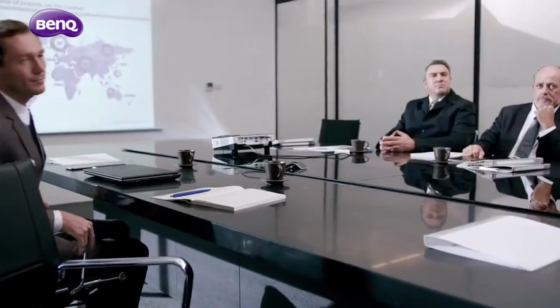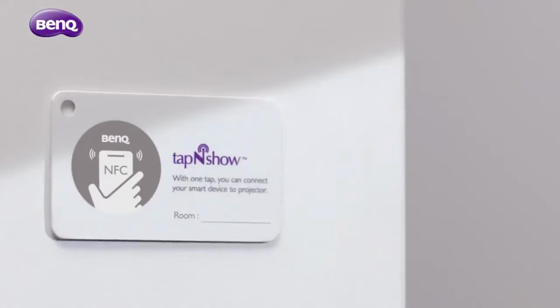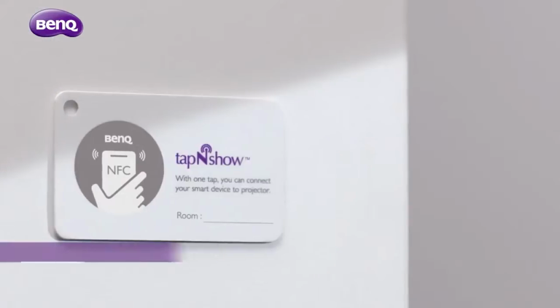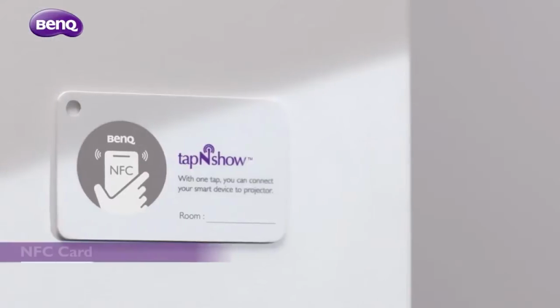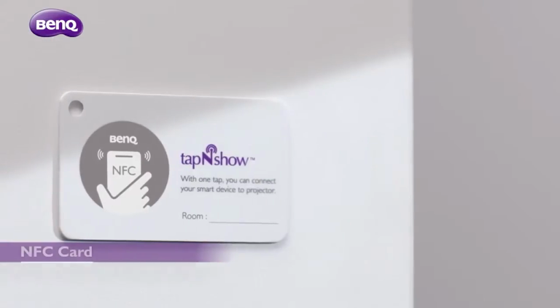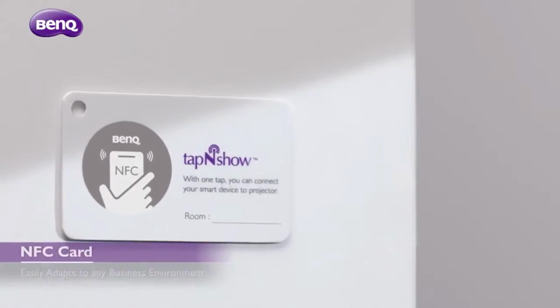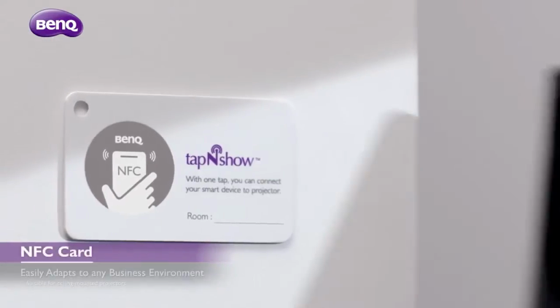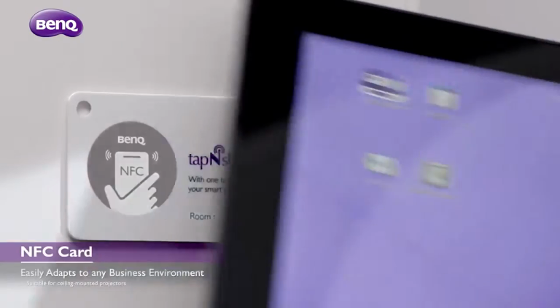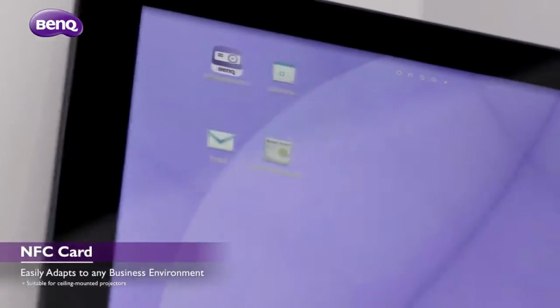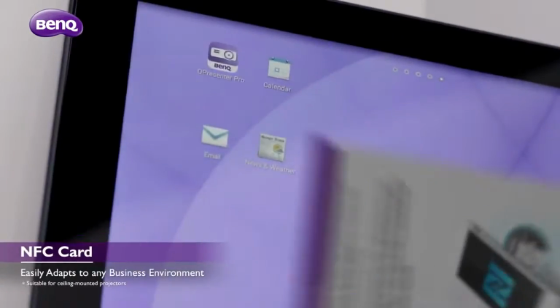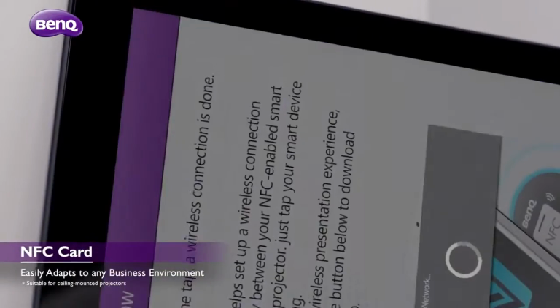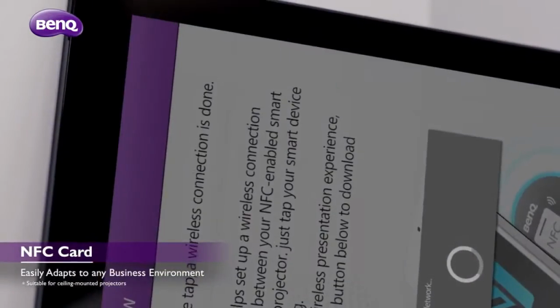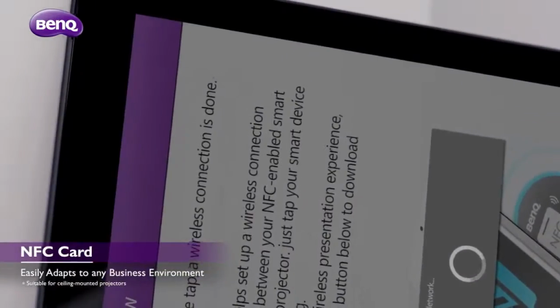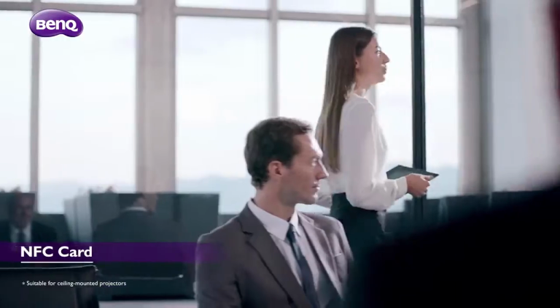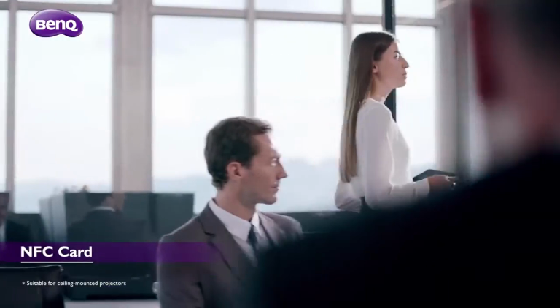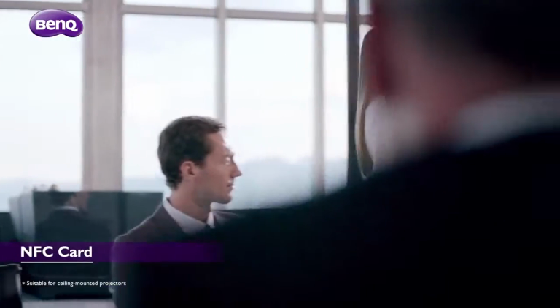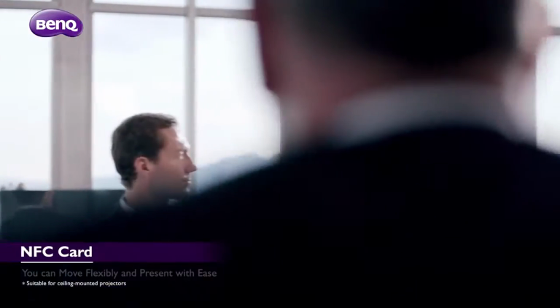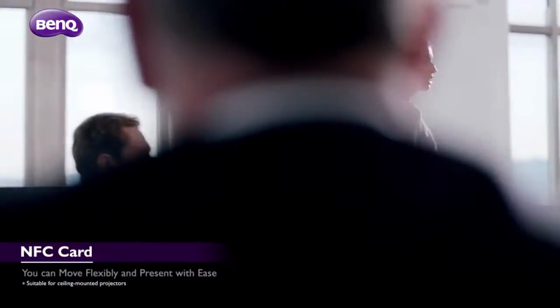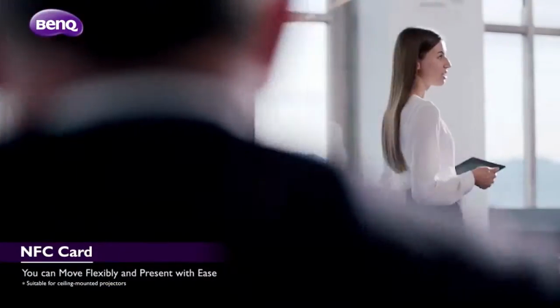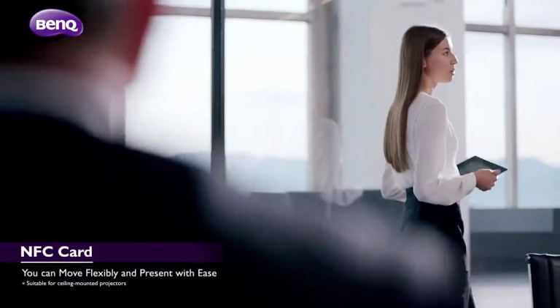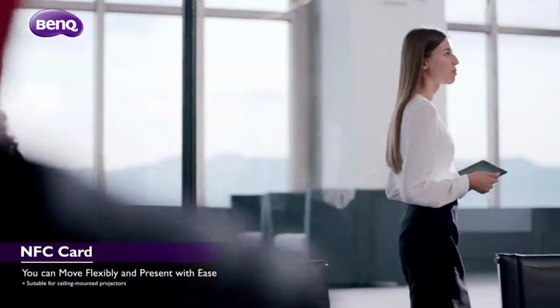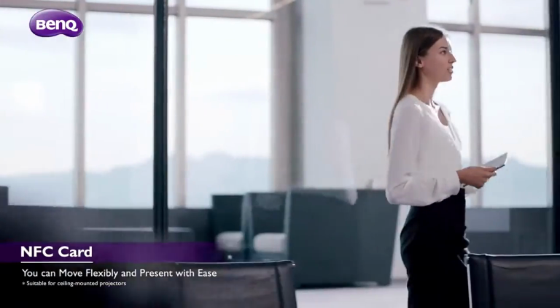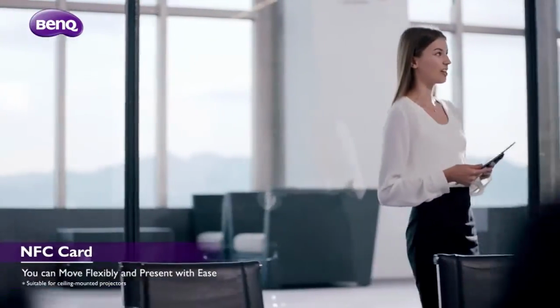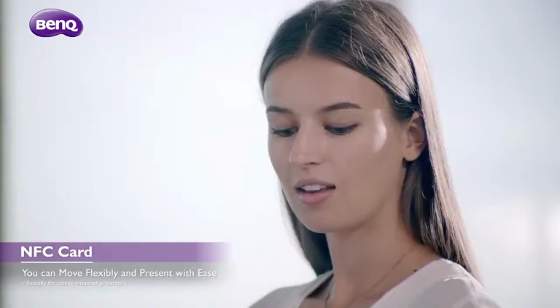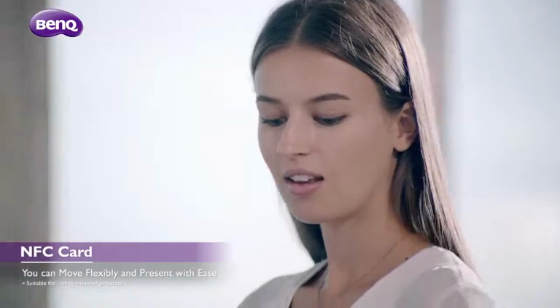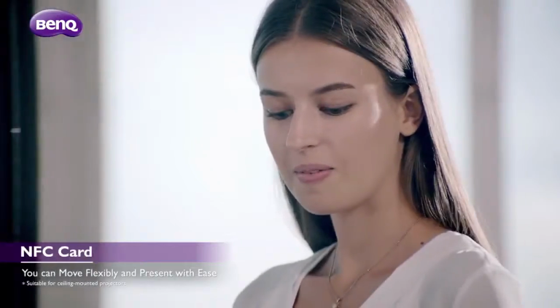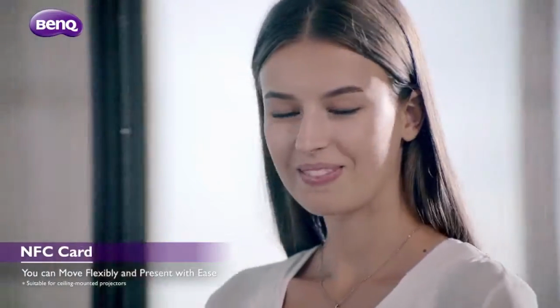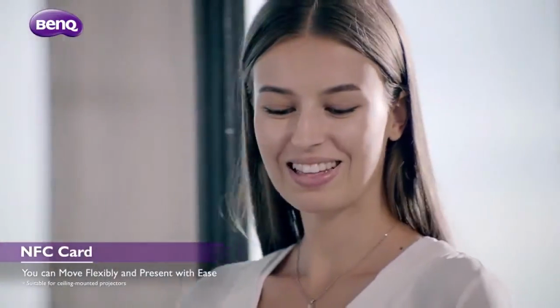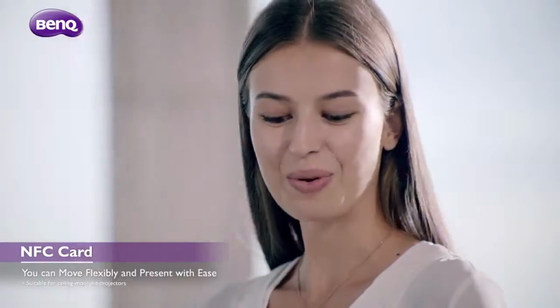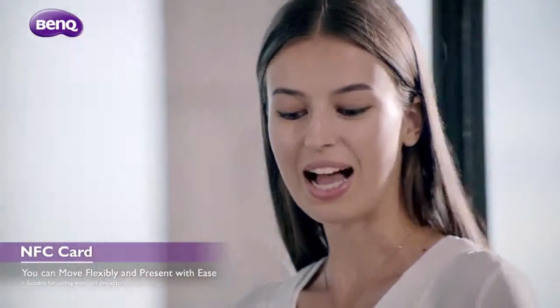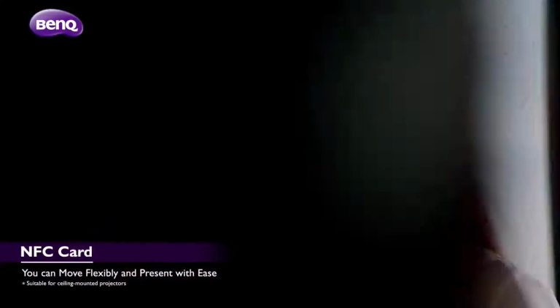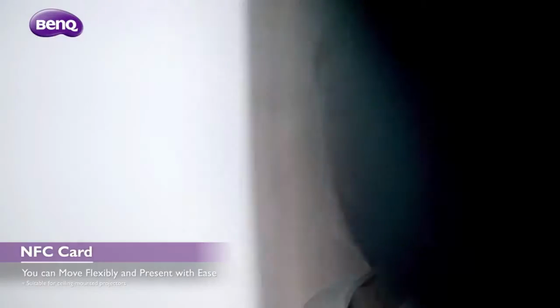With the NFC card, connect your smart device wirelessly in any corner of the meeting room and present freely.